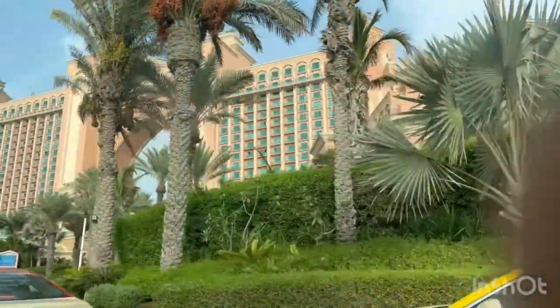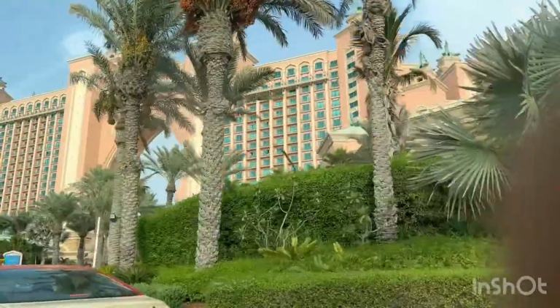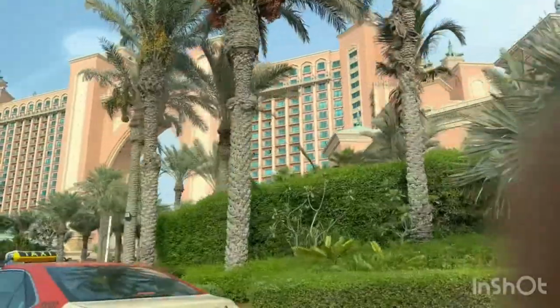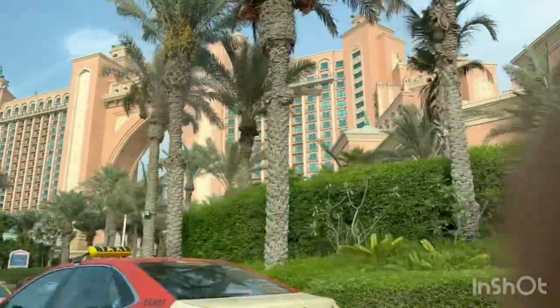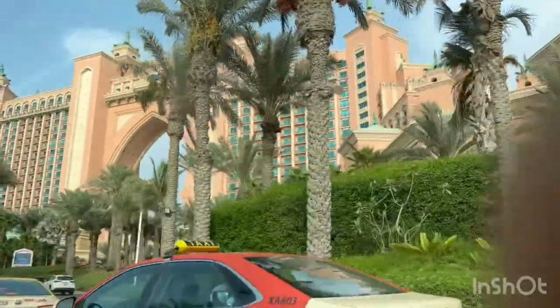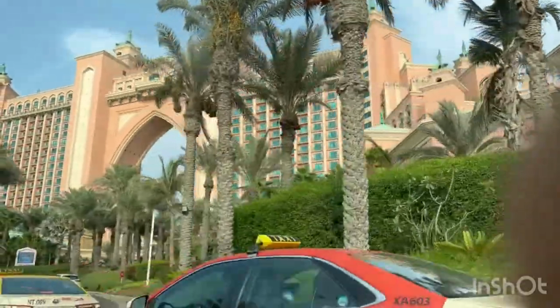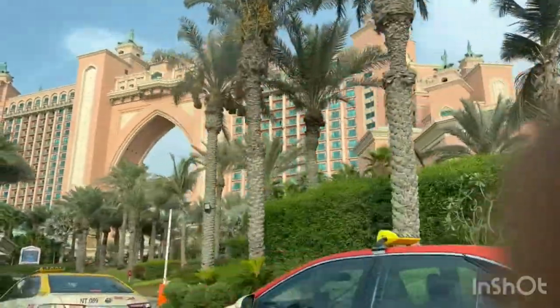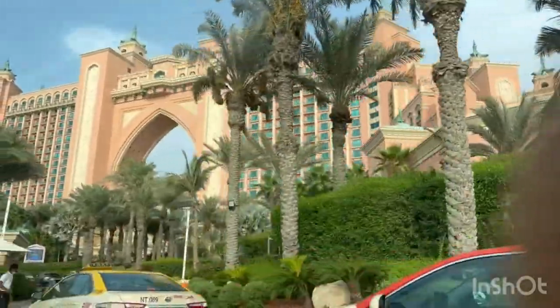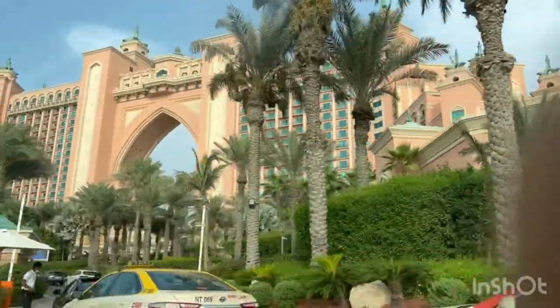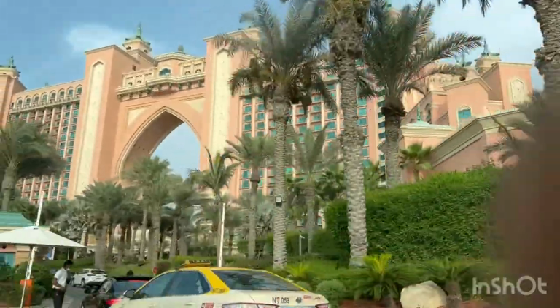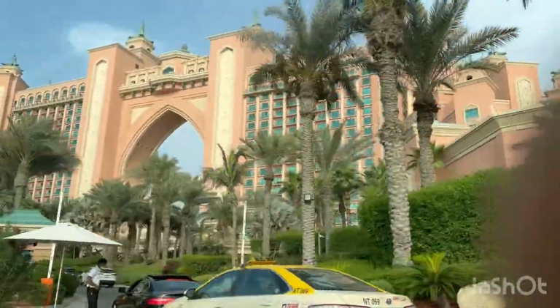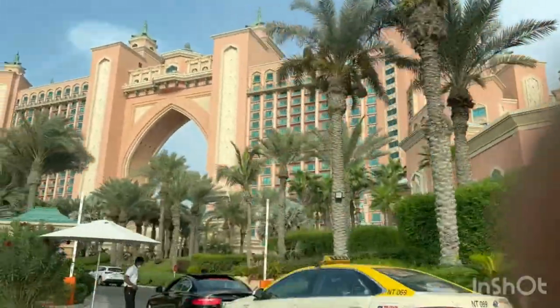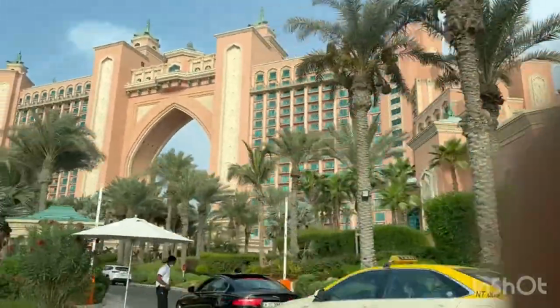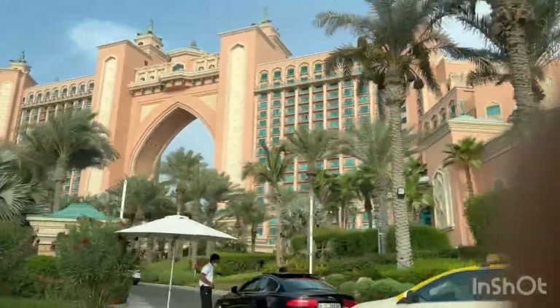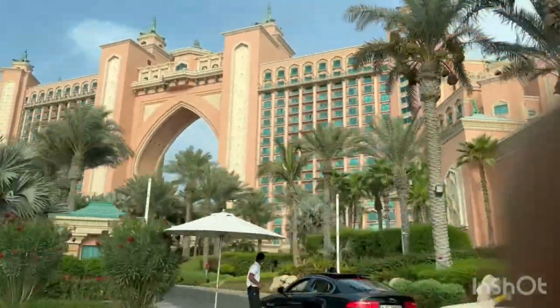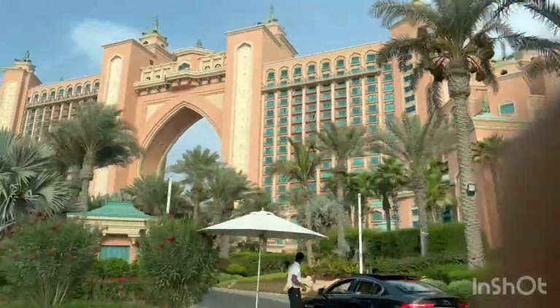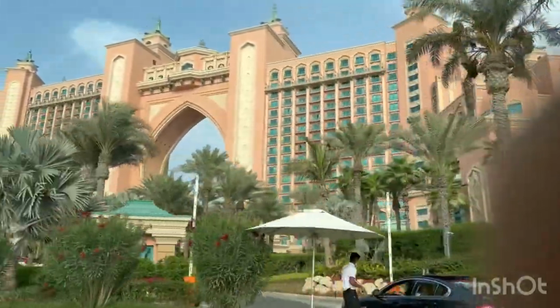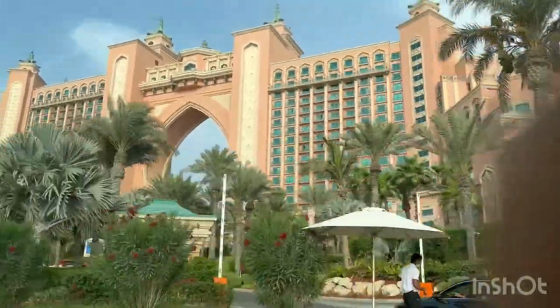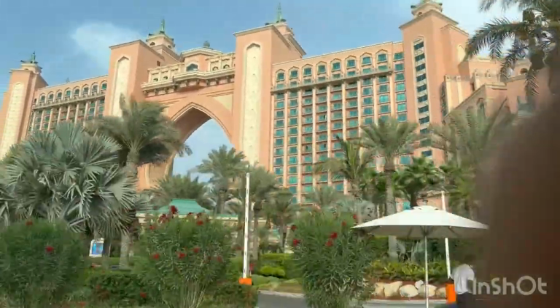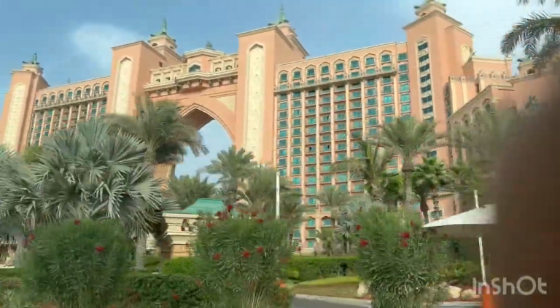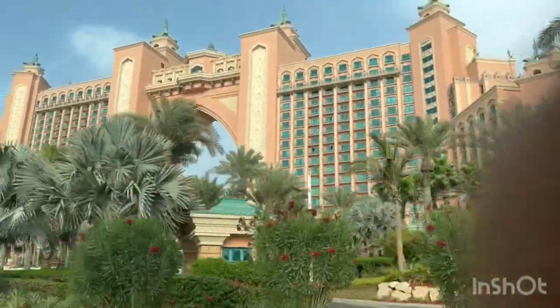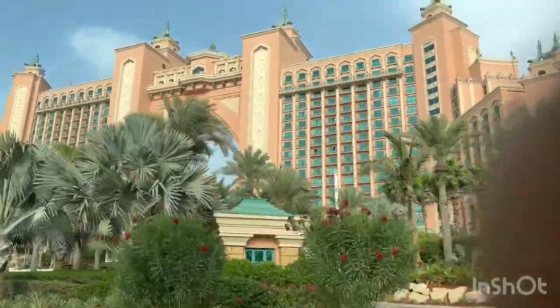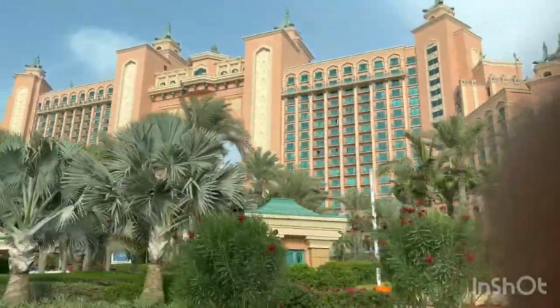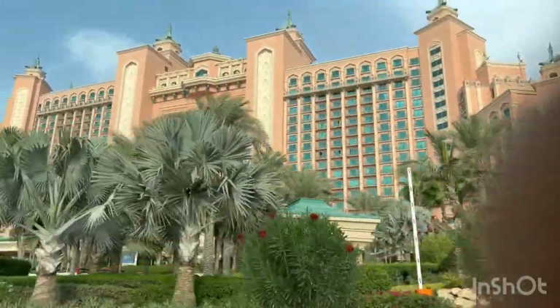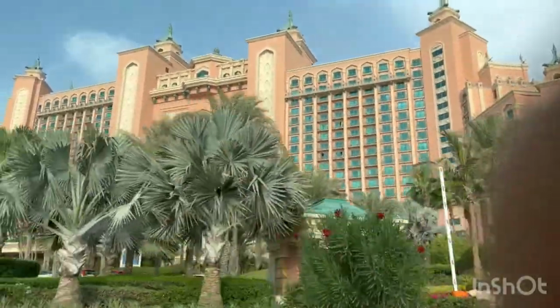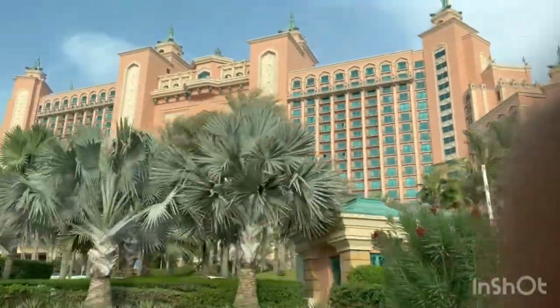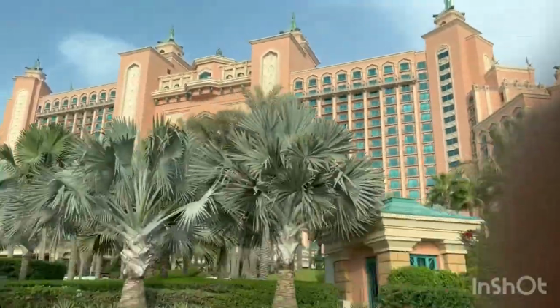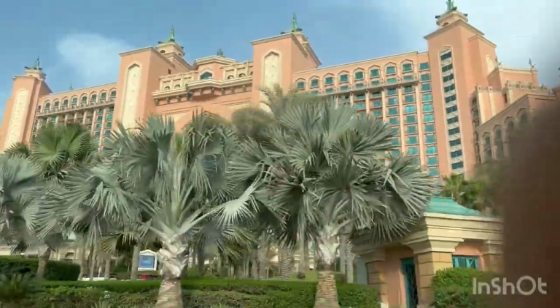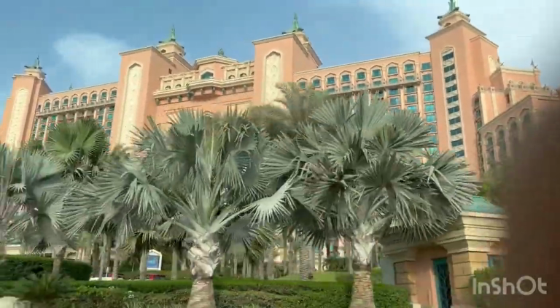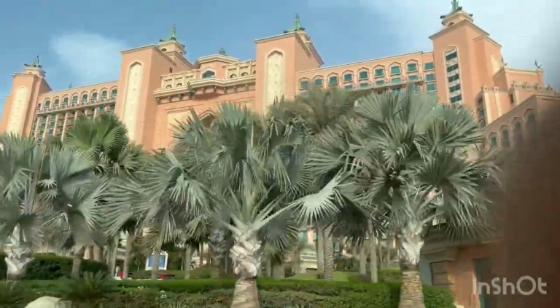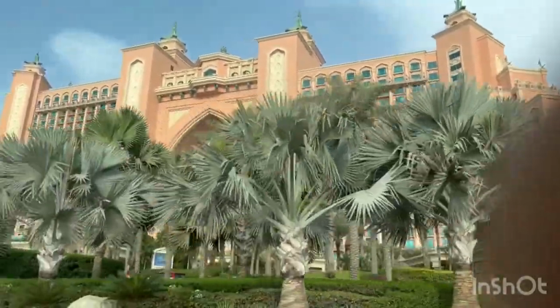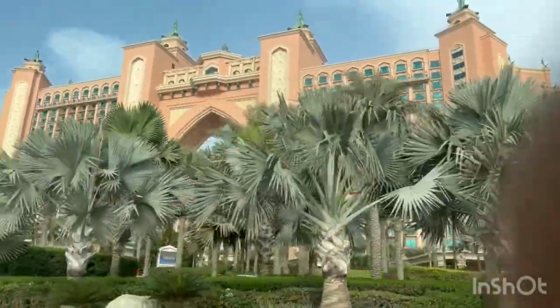What you see here is the Atlantis, a luxury hotel located in the middle of the Crescent.